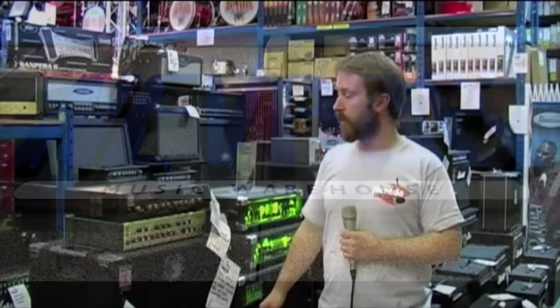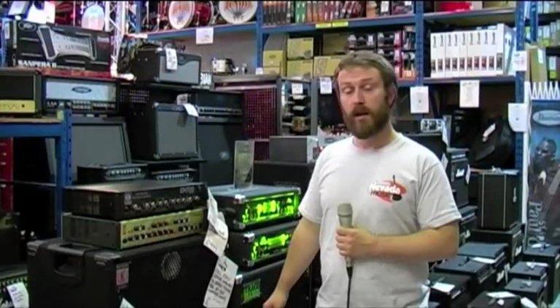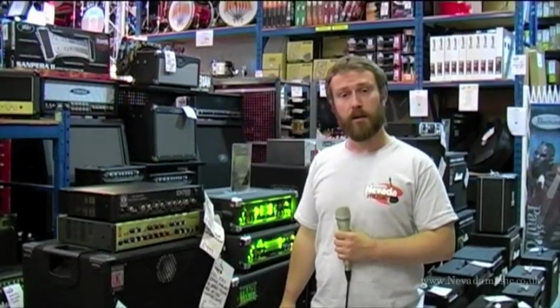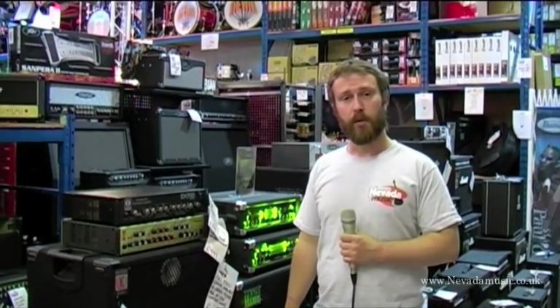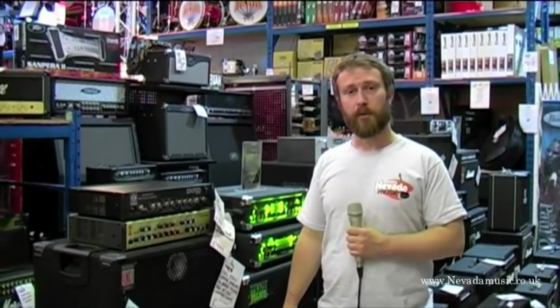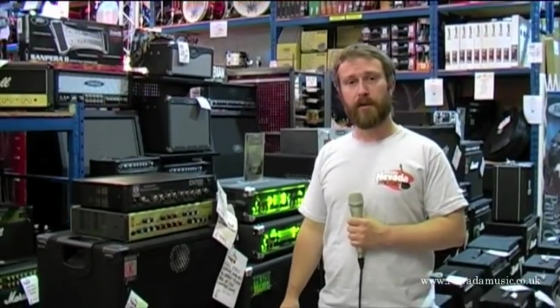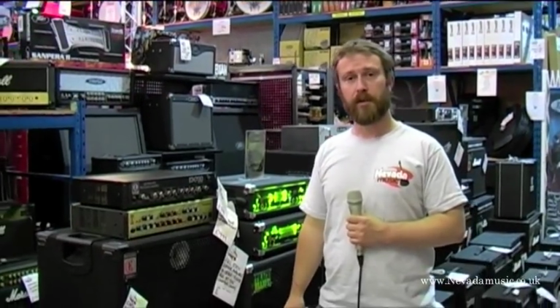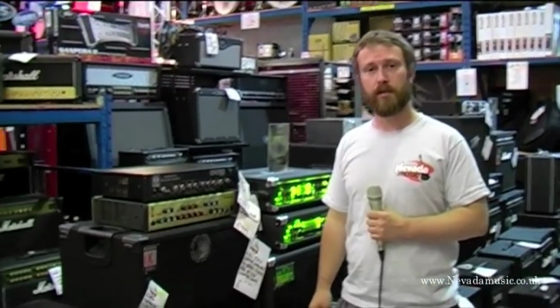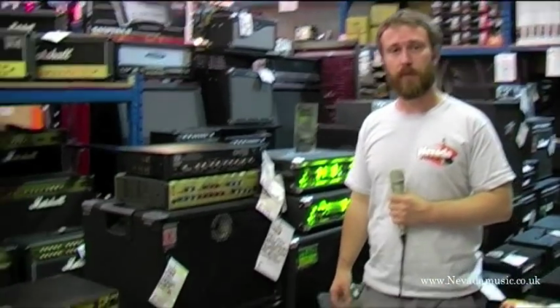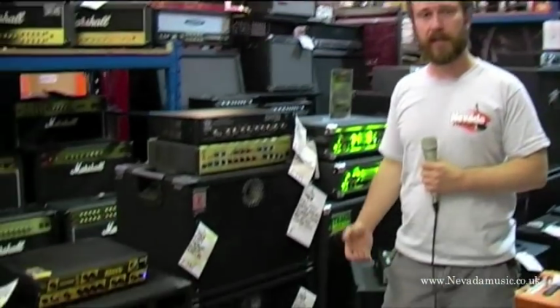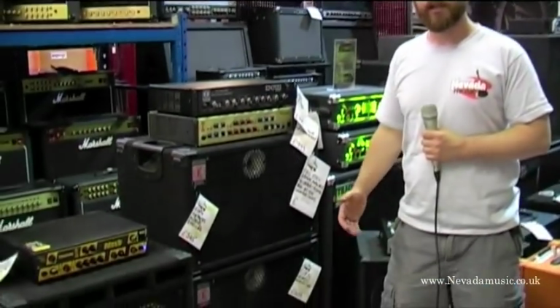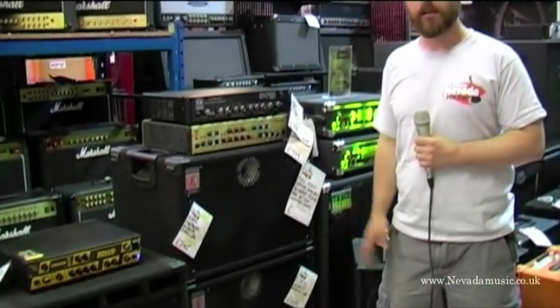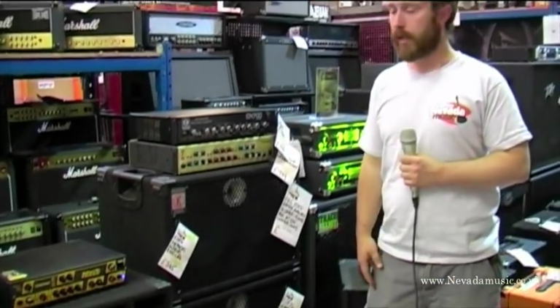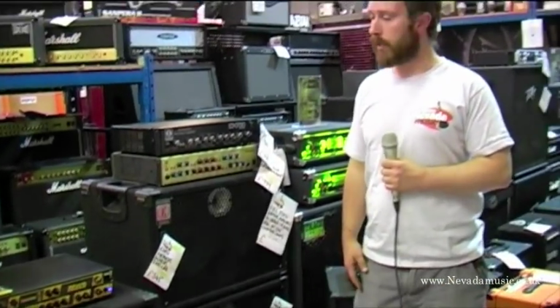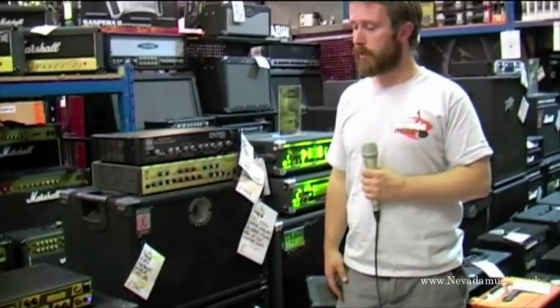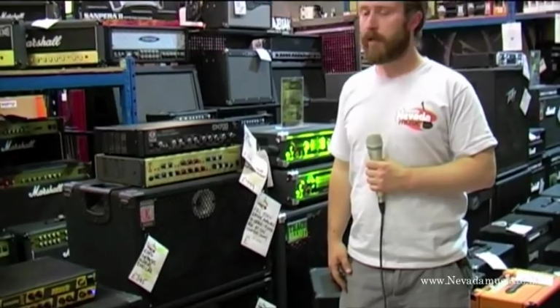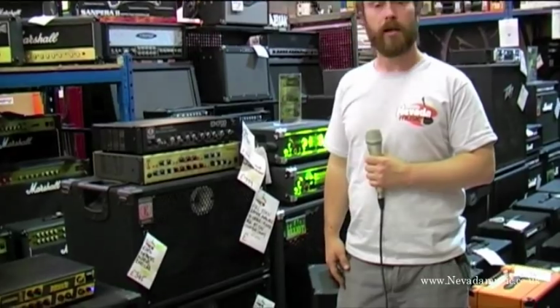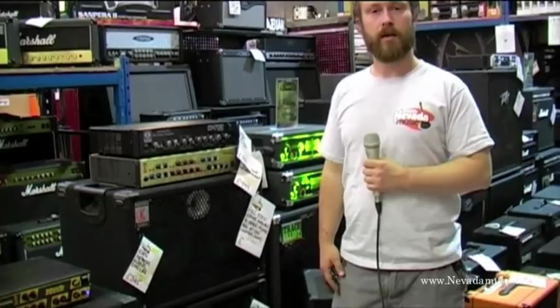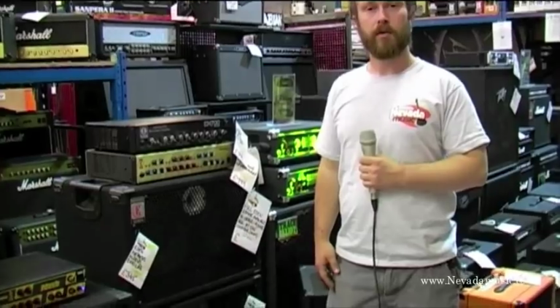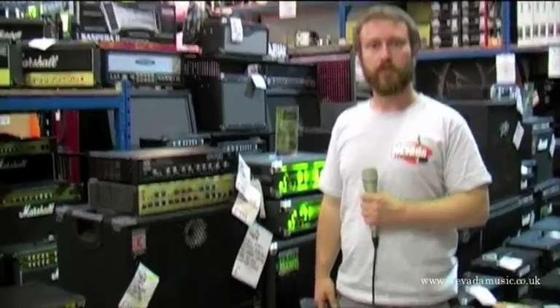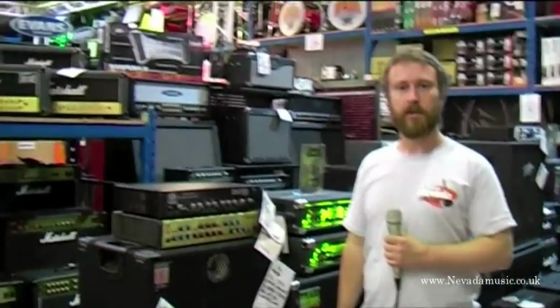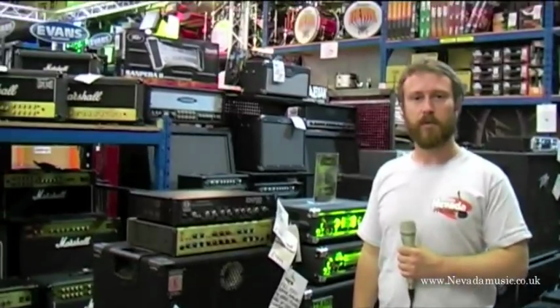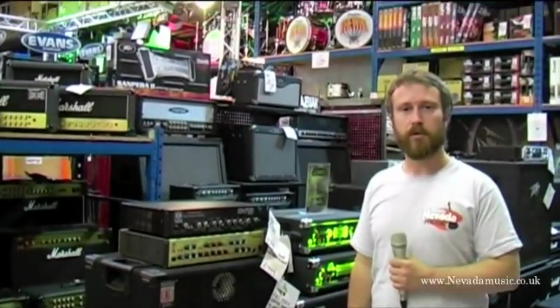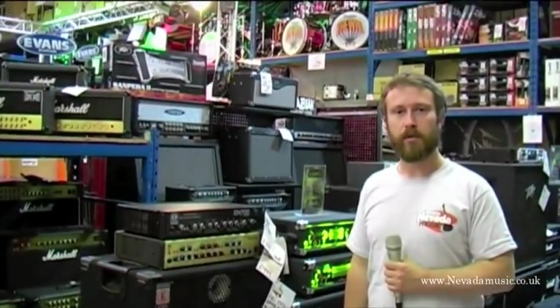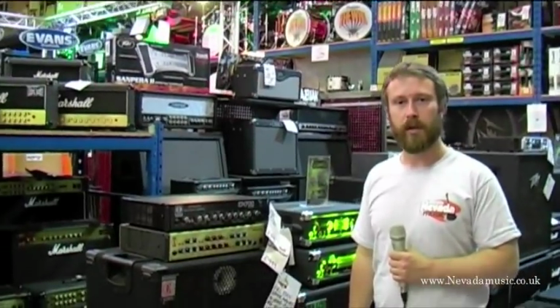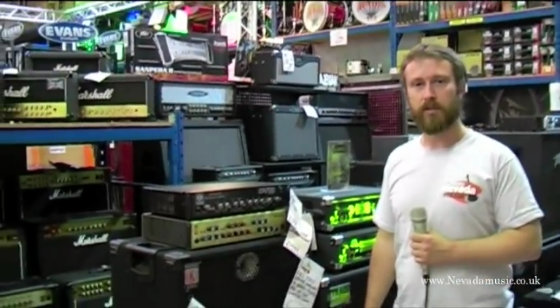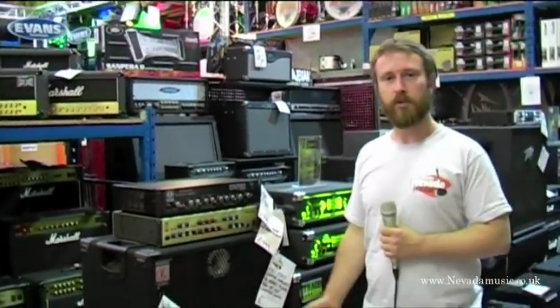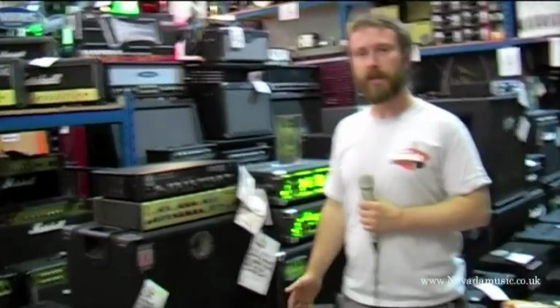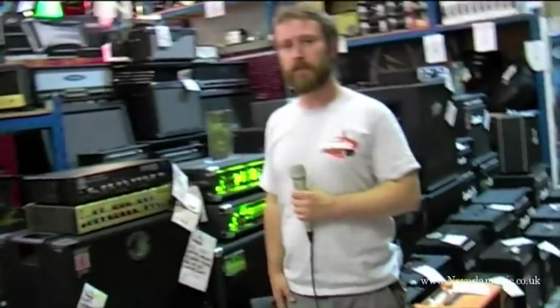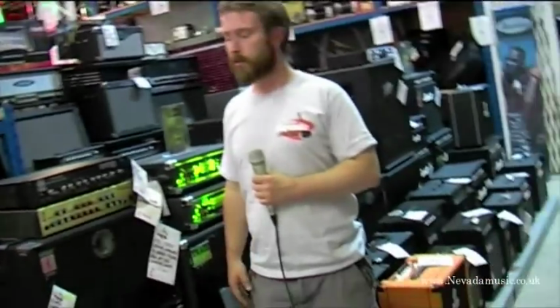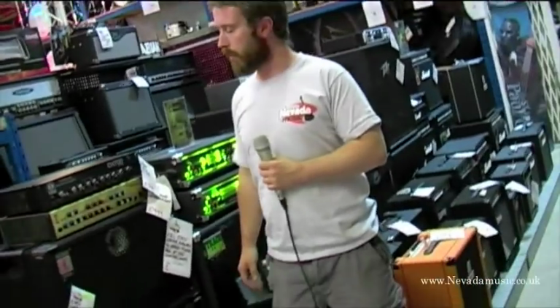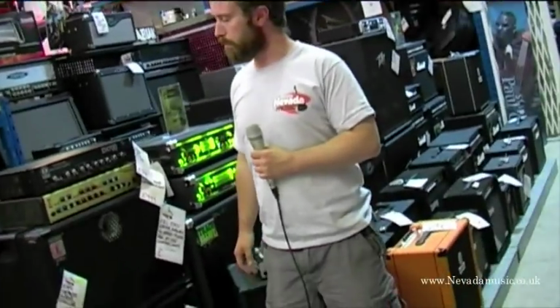Hi, welcome to Nevada. I'm Andy. We're going to talk about some new bass amps that we're getting in.